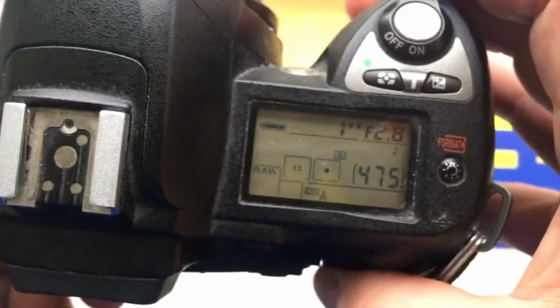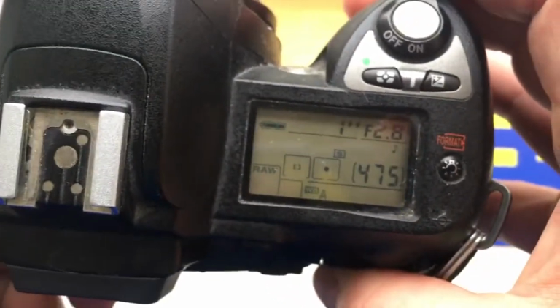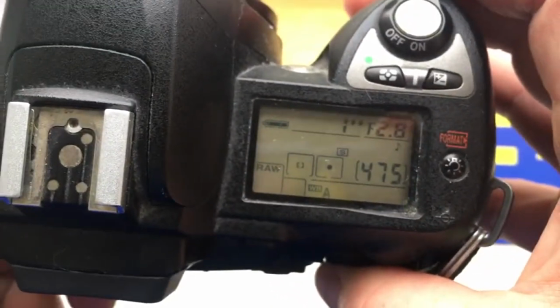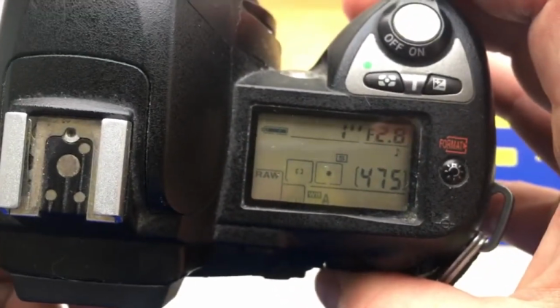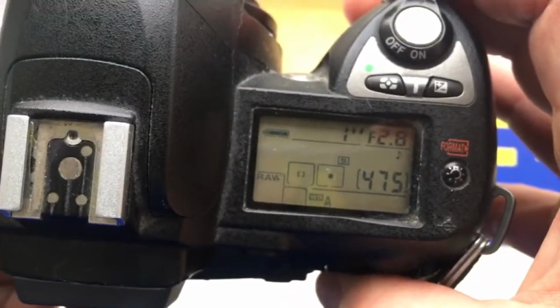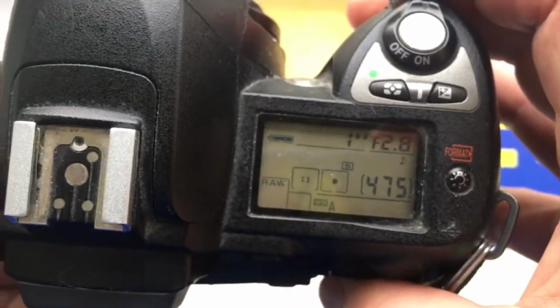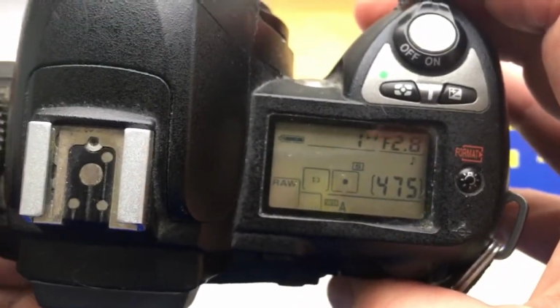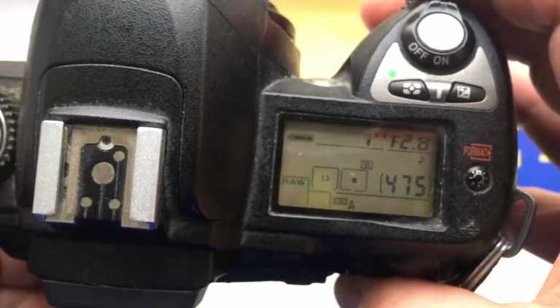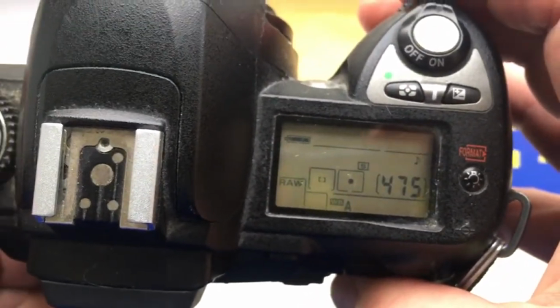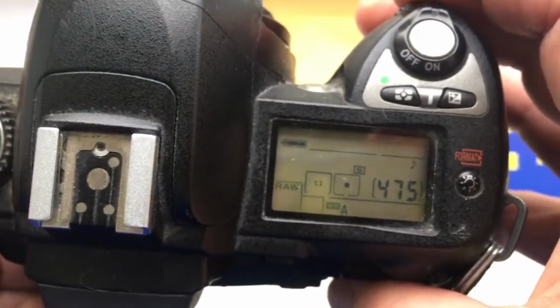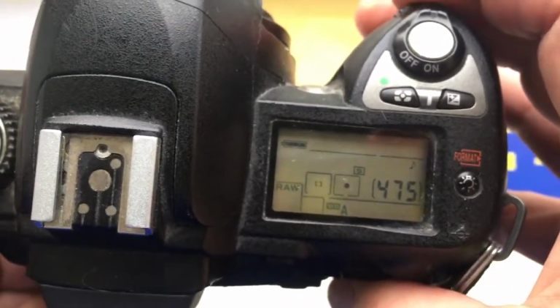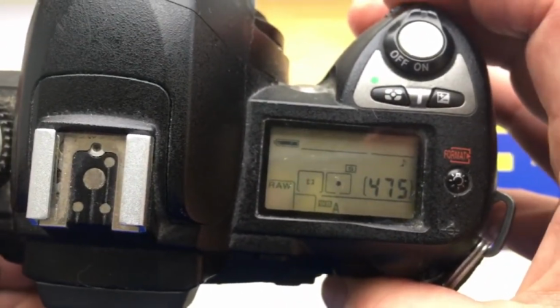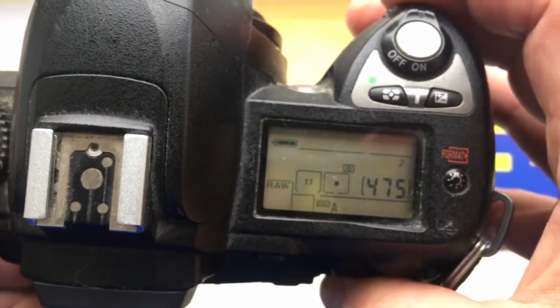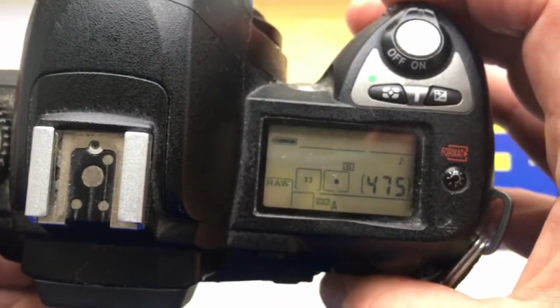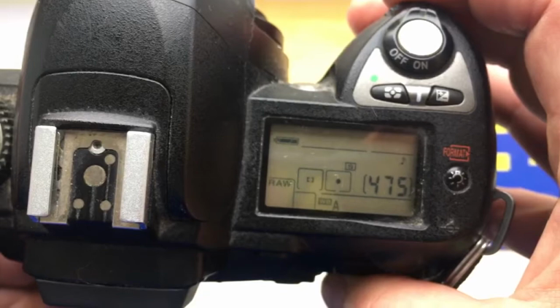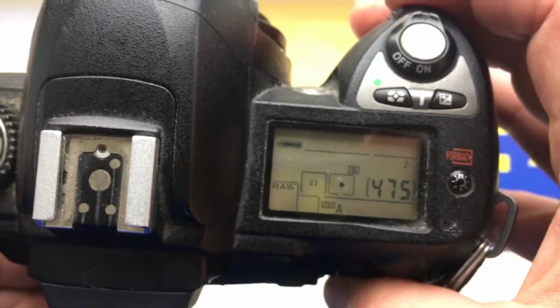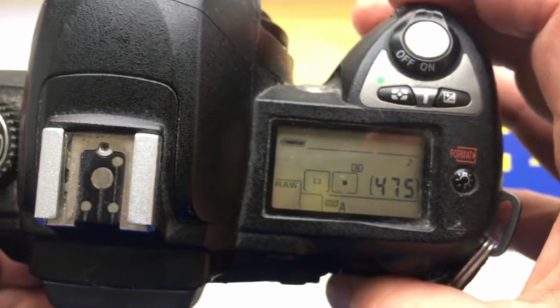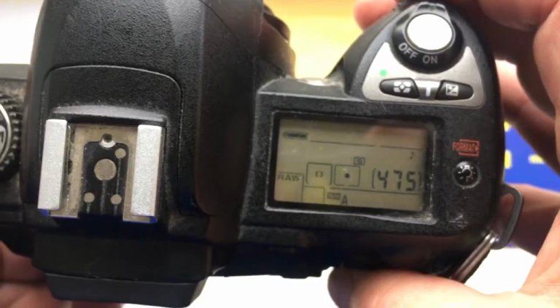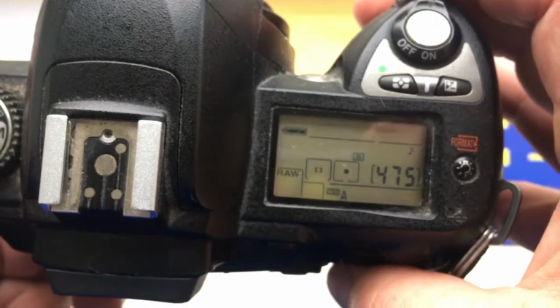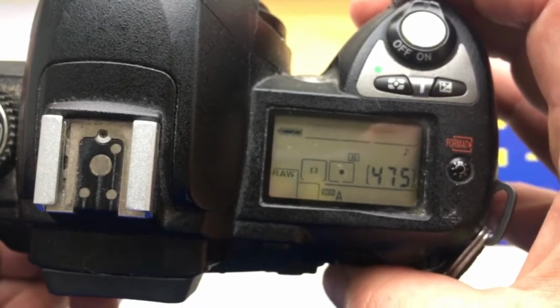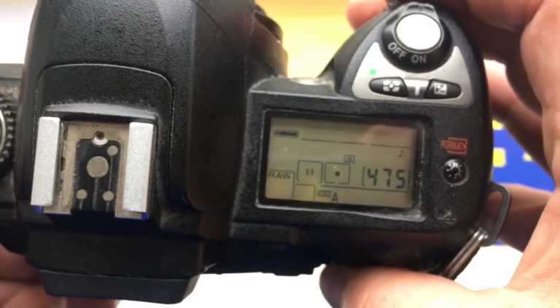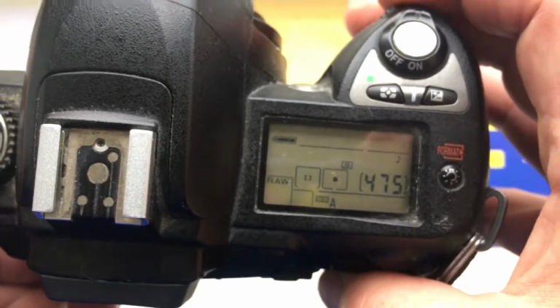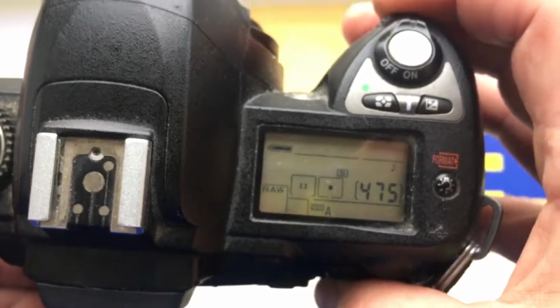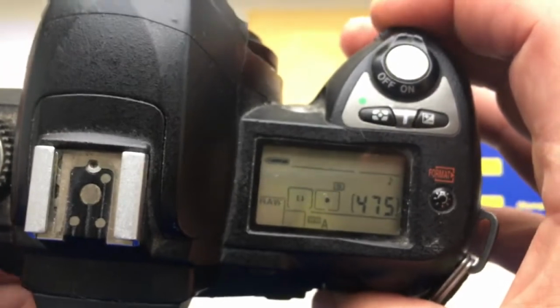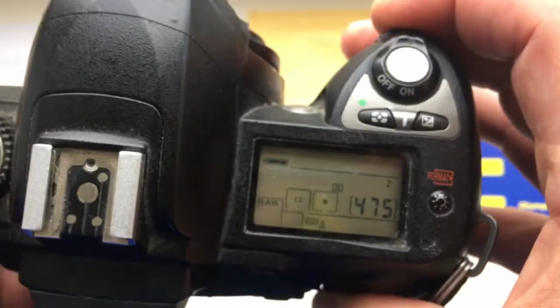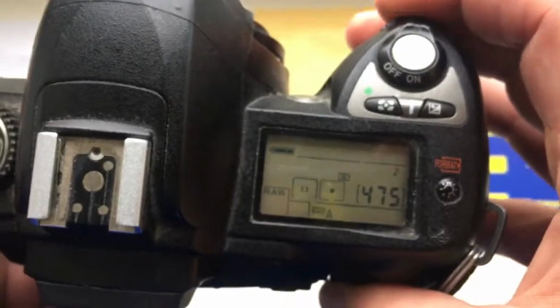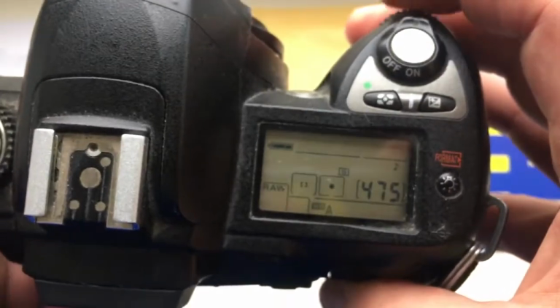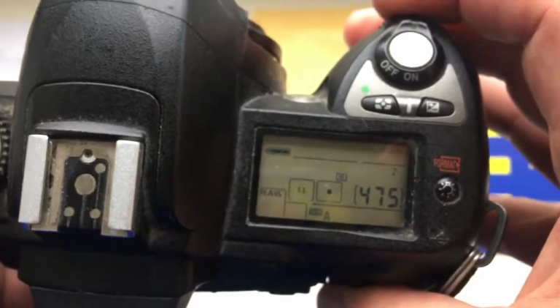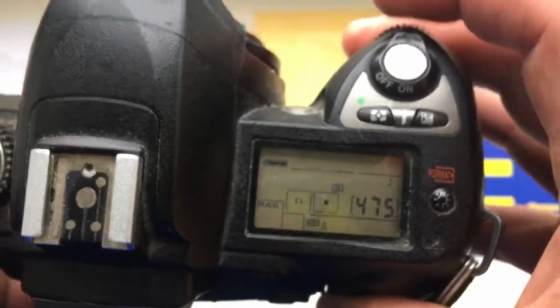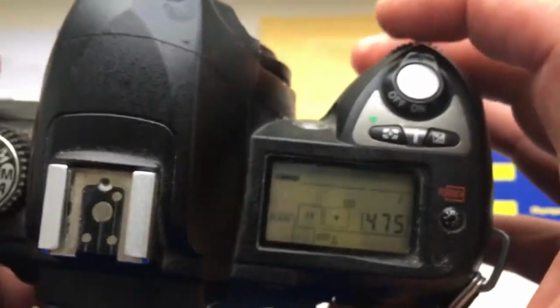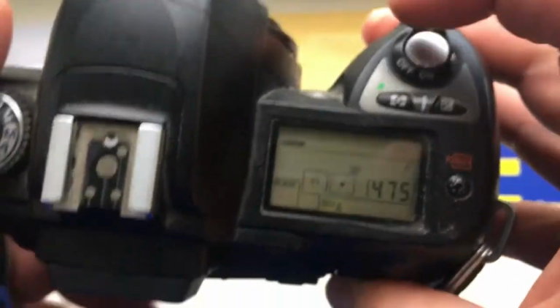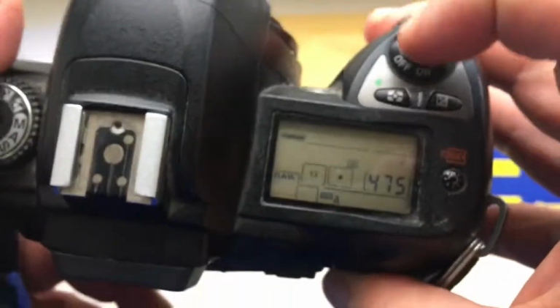As you can see, the camera shows the aperture — the diaphragm values are changed.